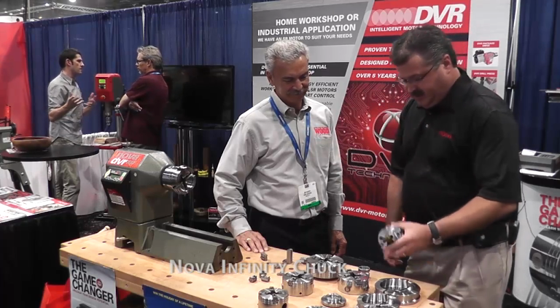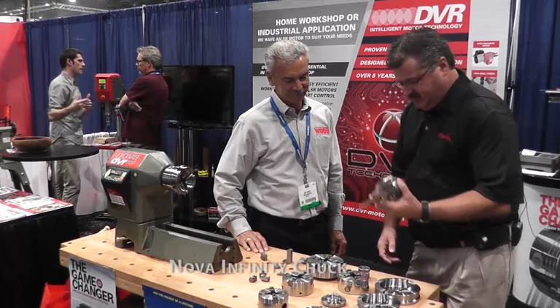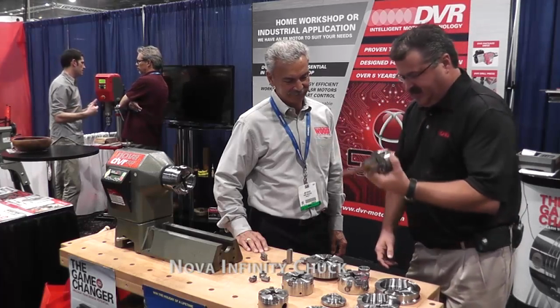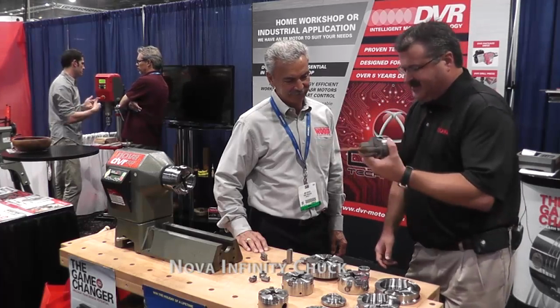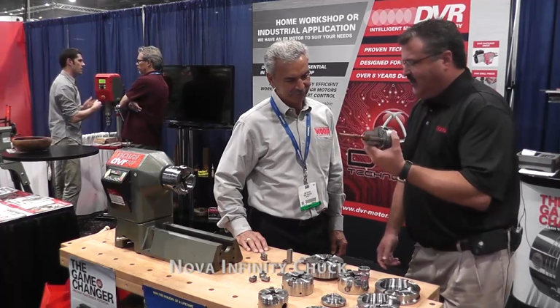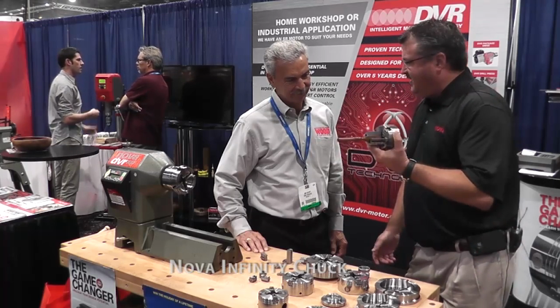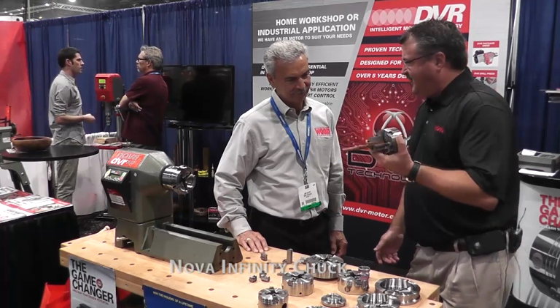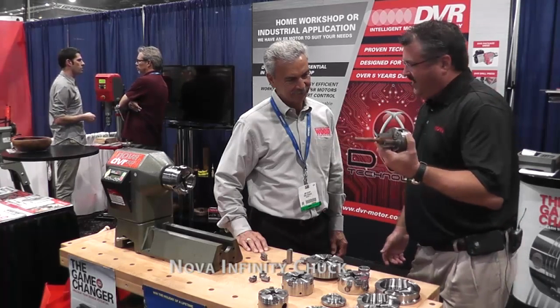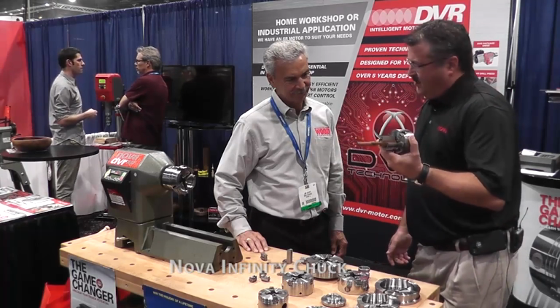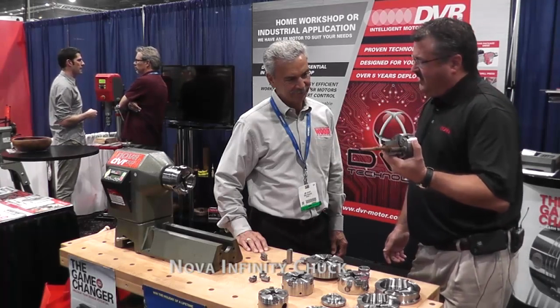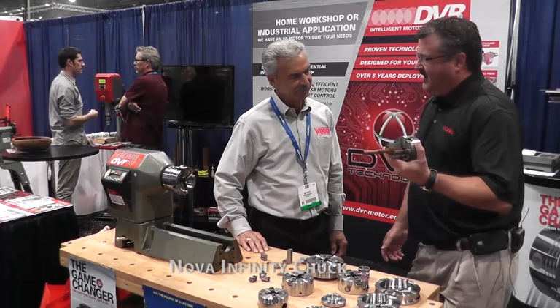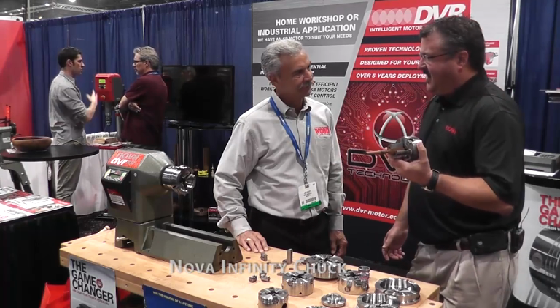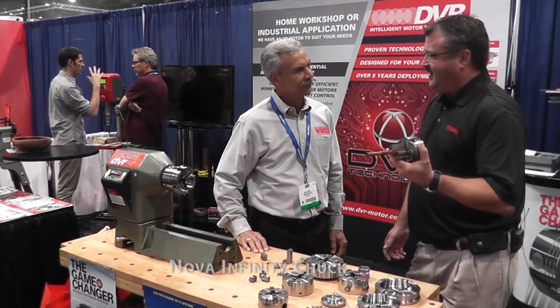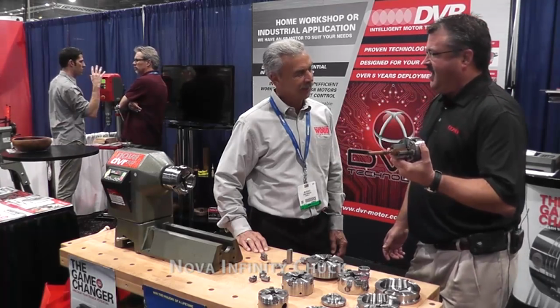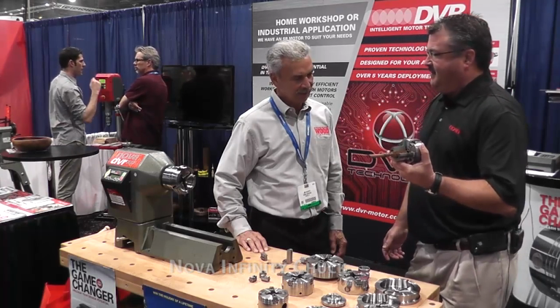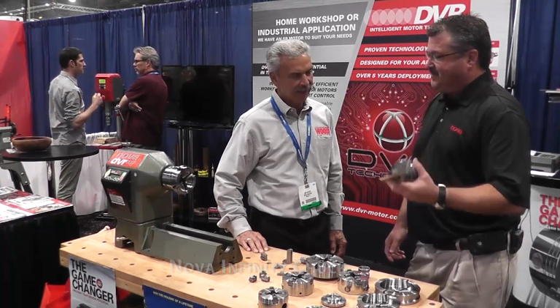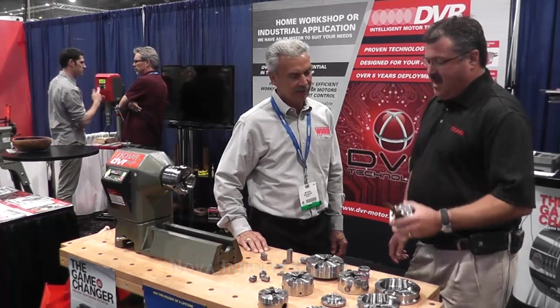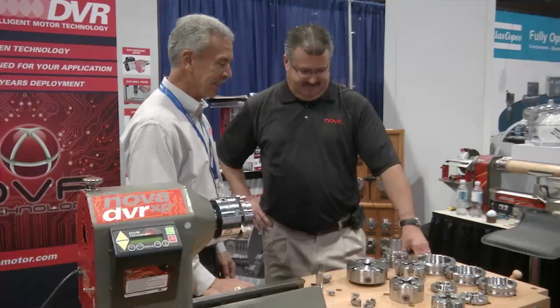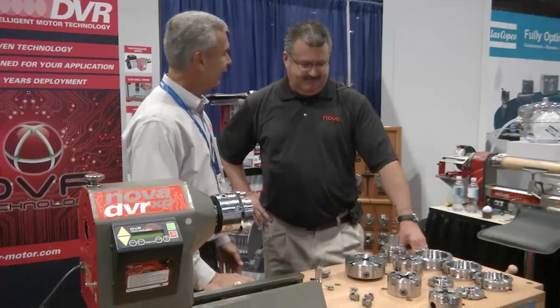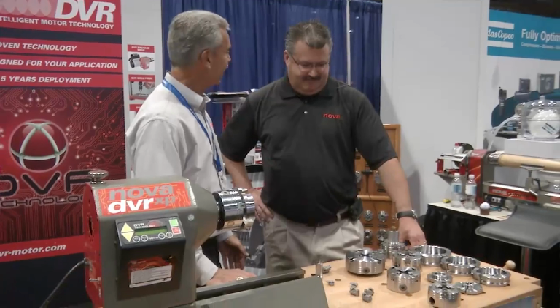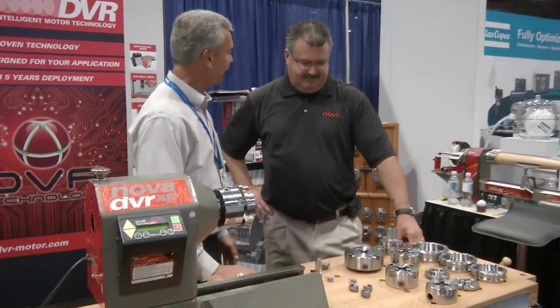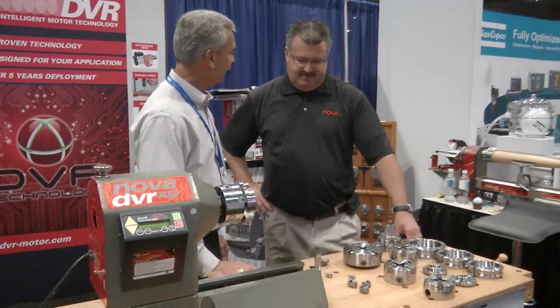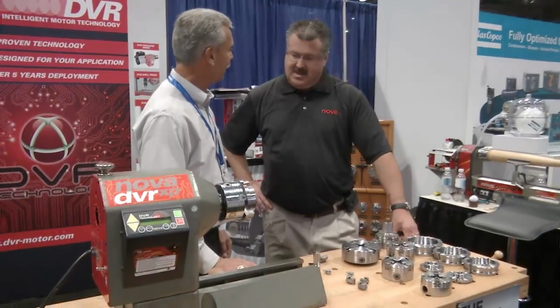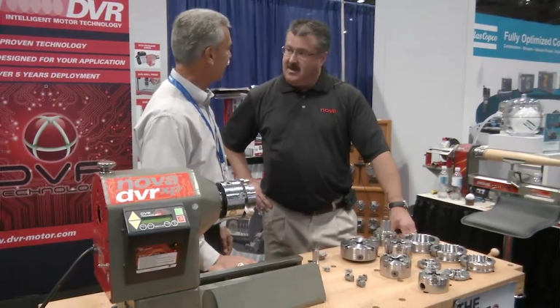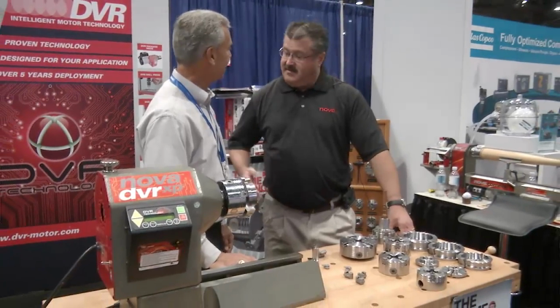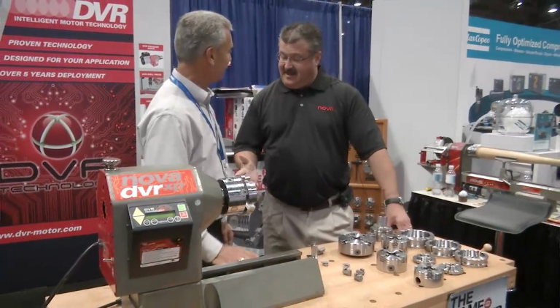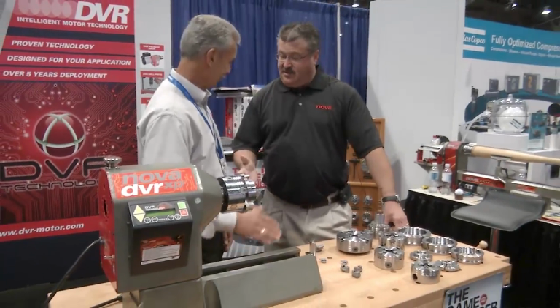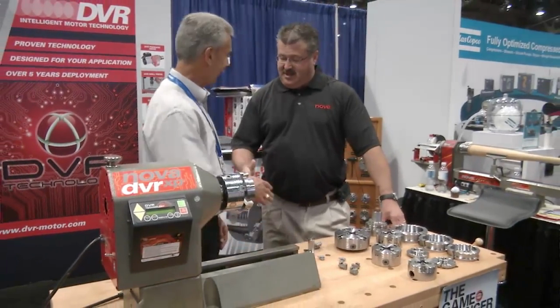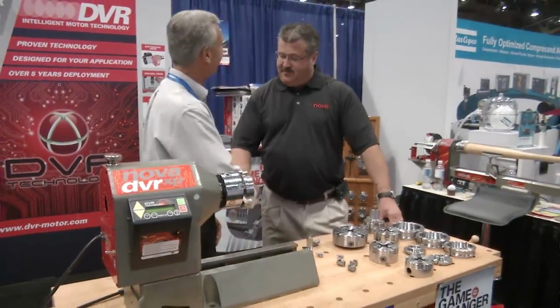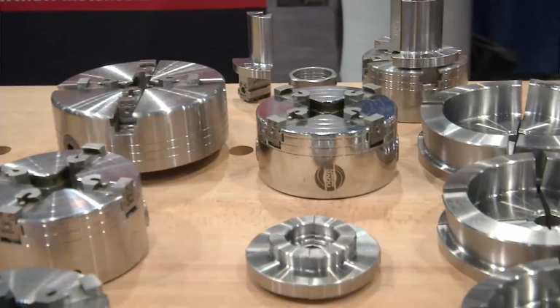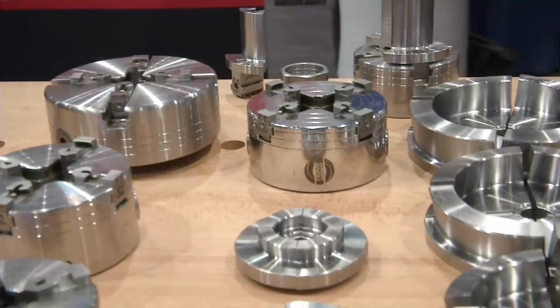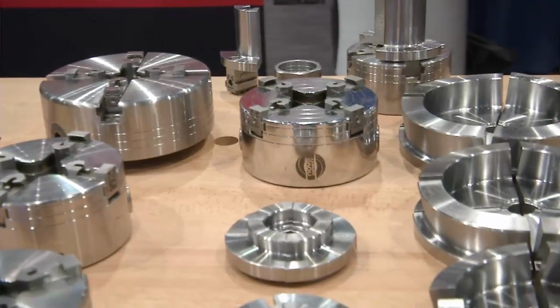These will retail for like $39.99. Thanks a lot for bringing us into the booth today. Thank you Jim, appreciate it.